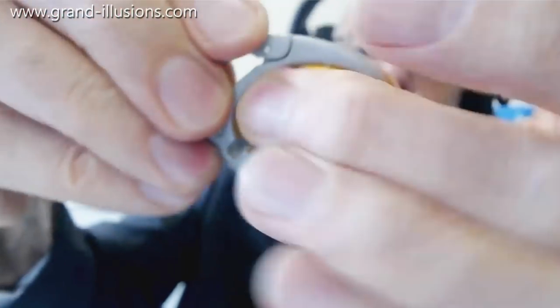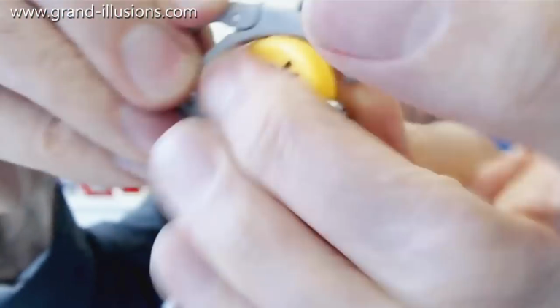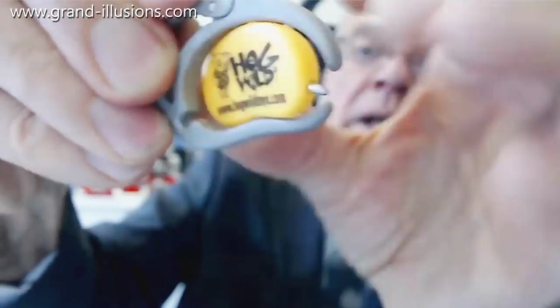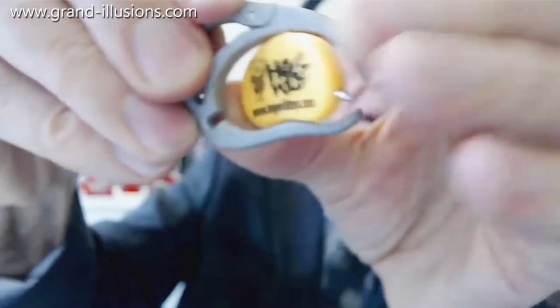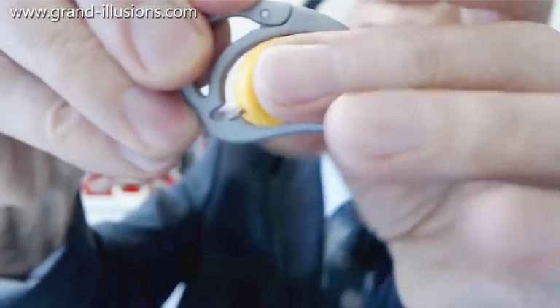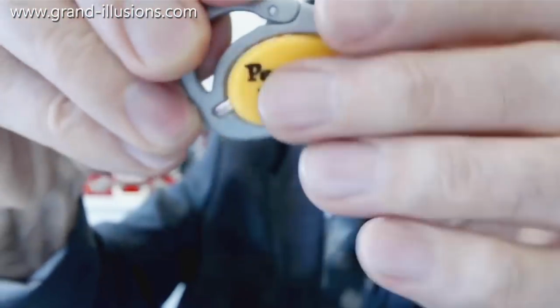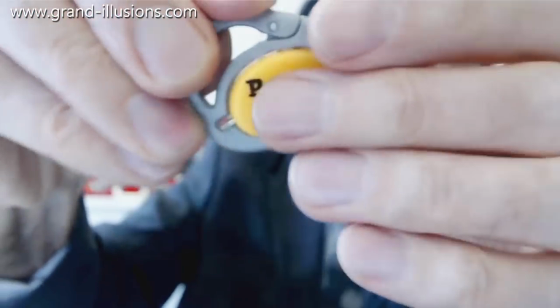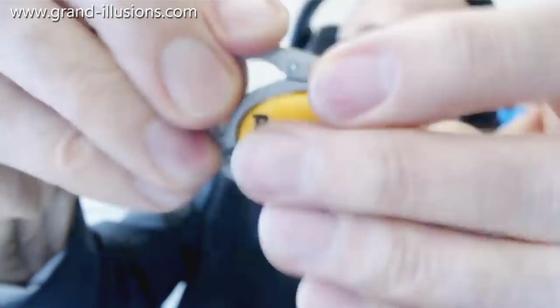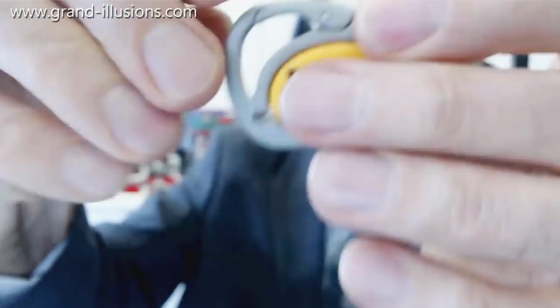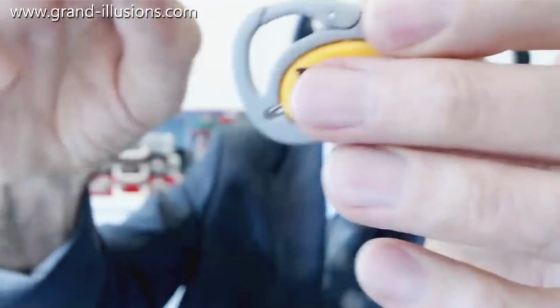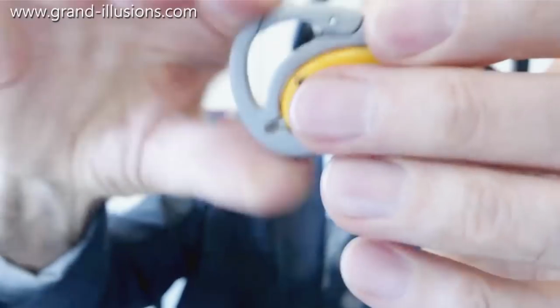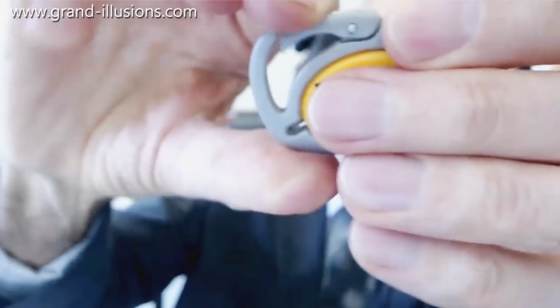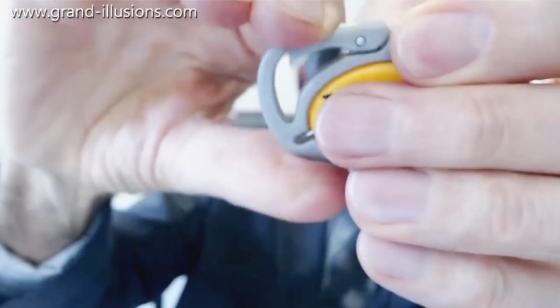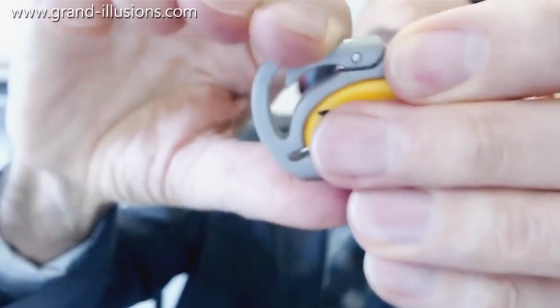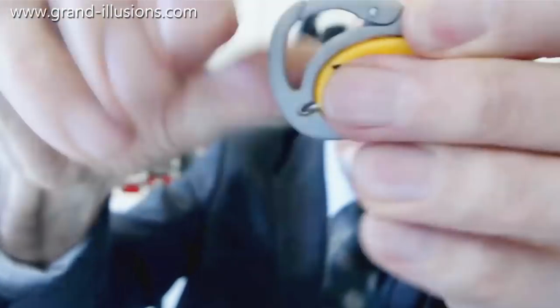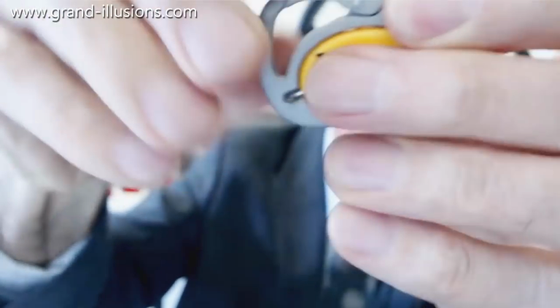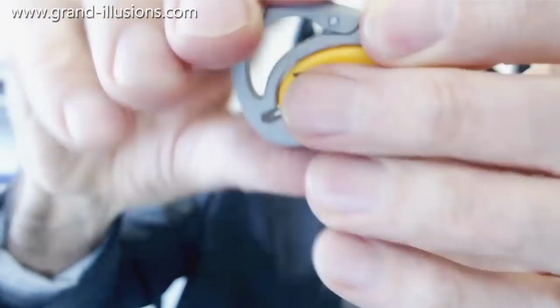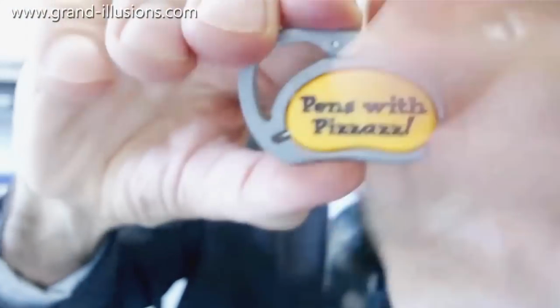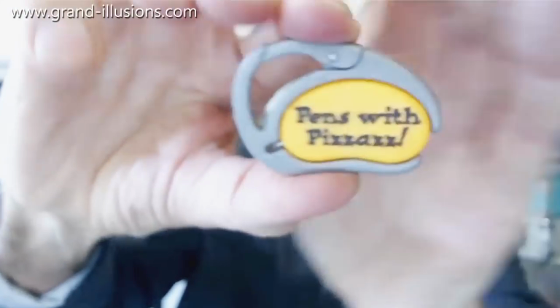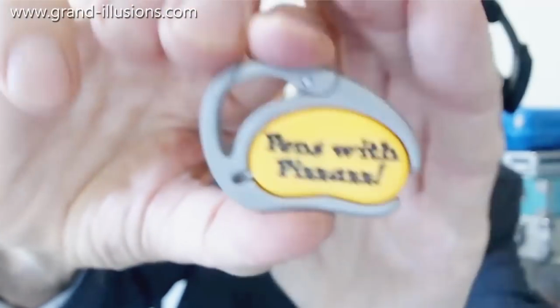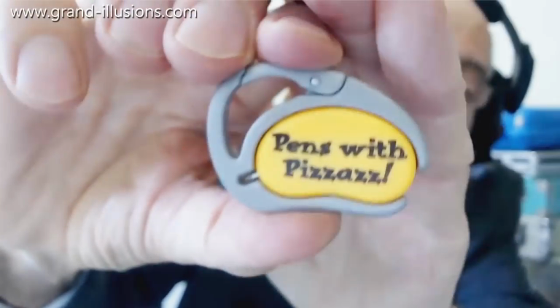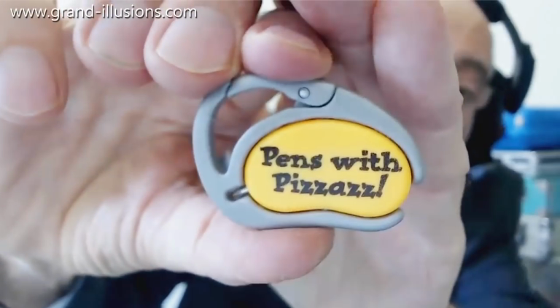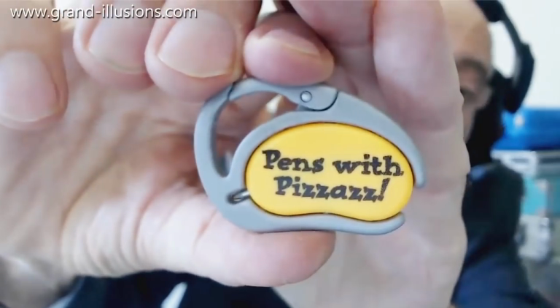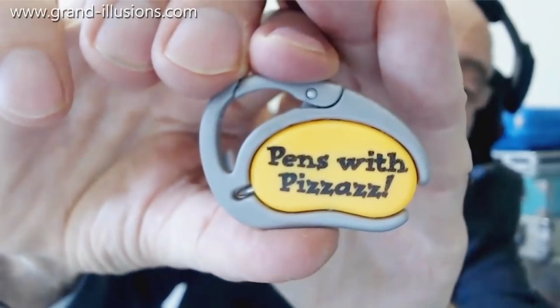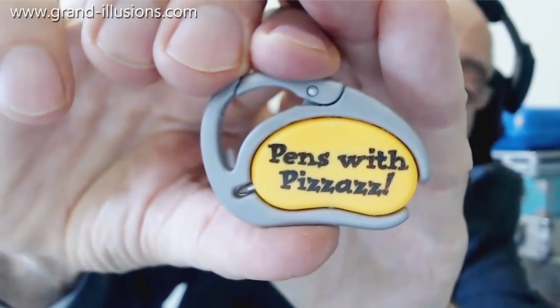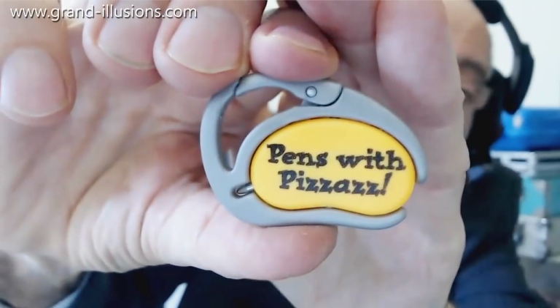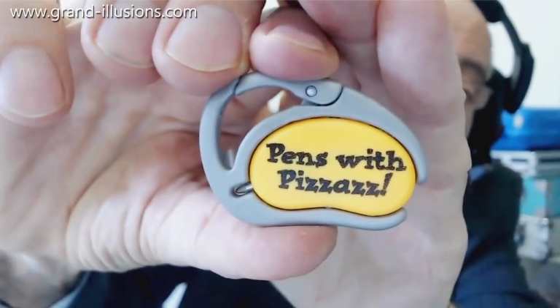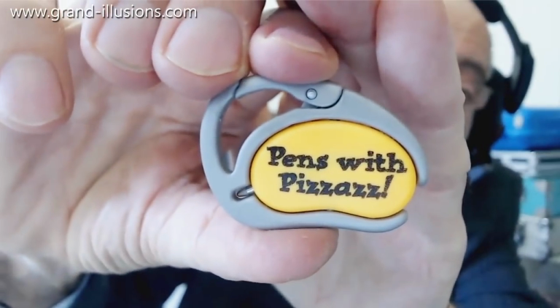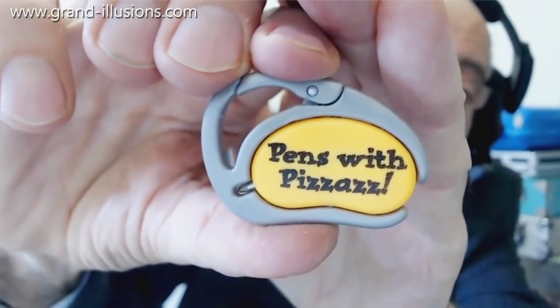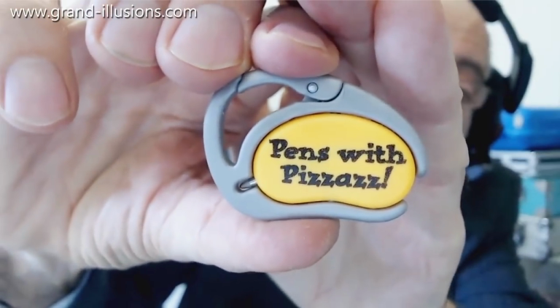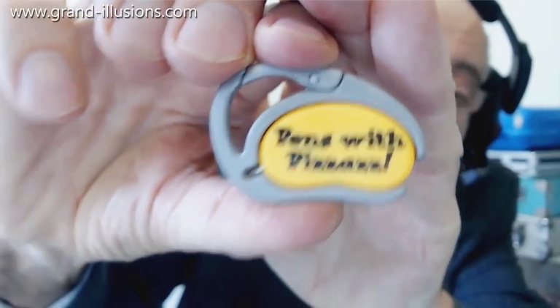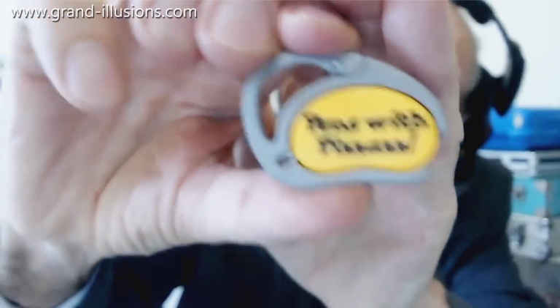Let's put it back again — oops, like that — clip it on your belt, and you've got yourself a travelling pen. Brilliant.